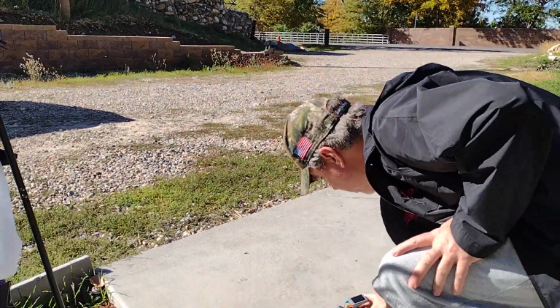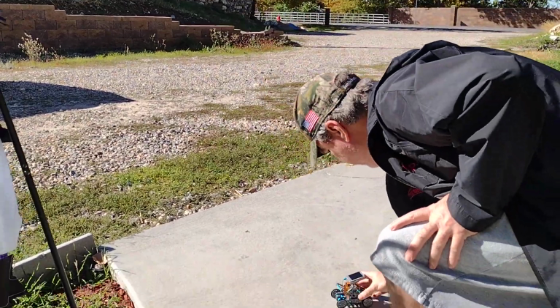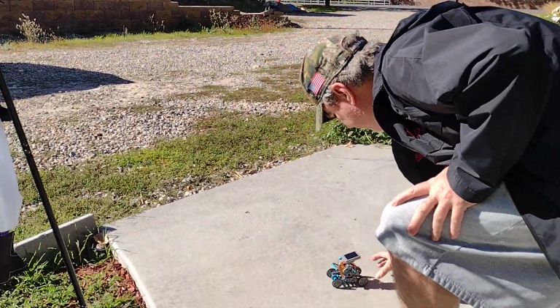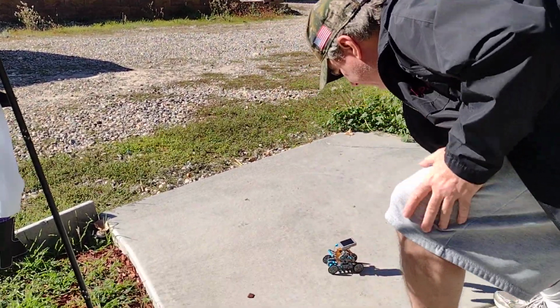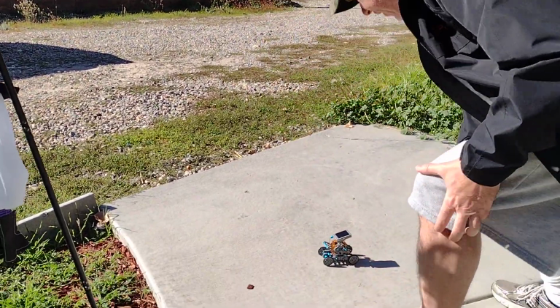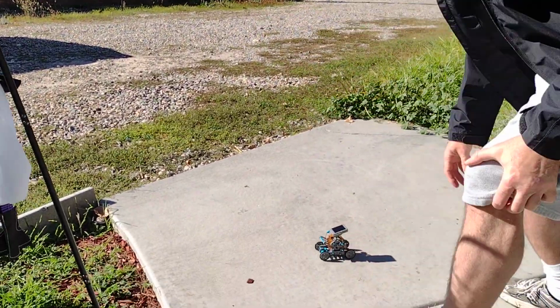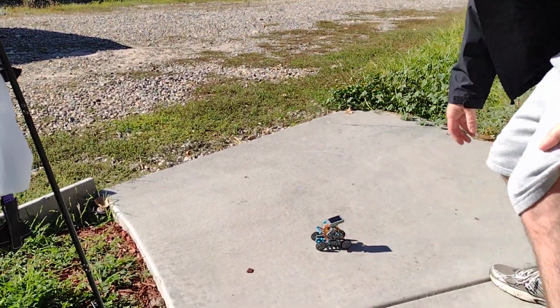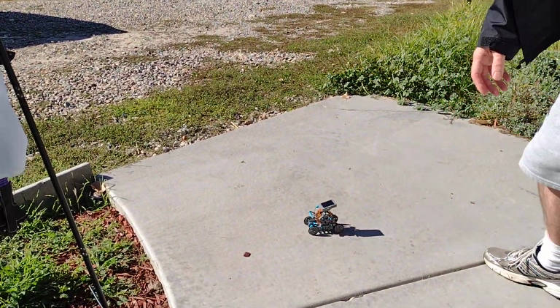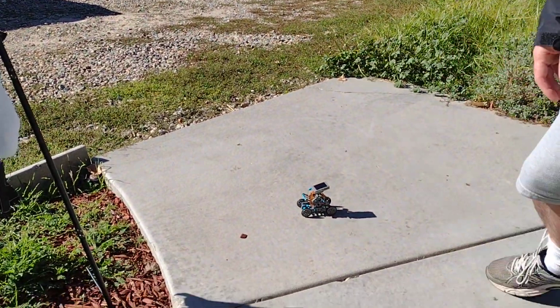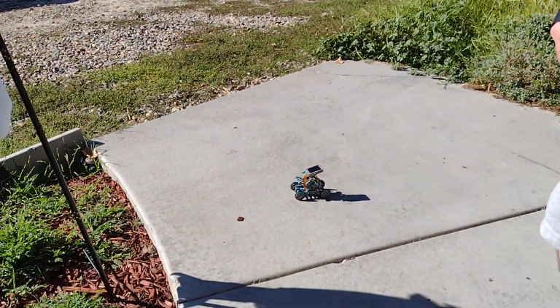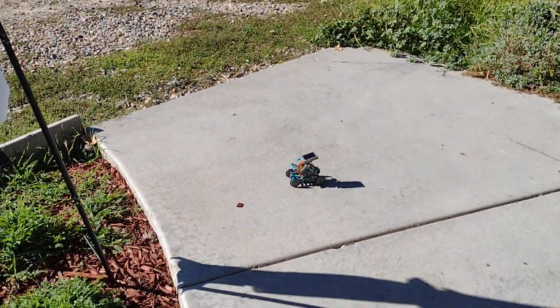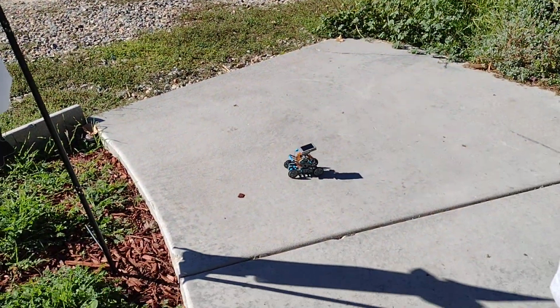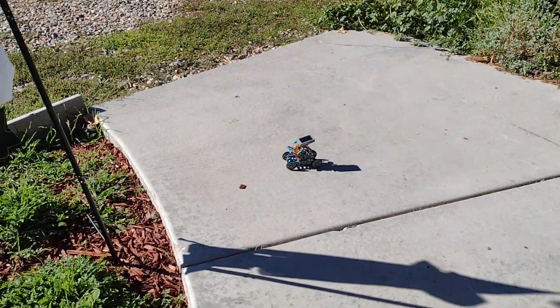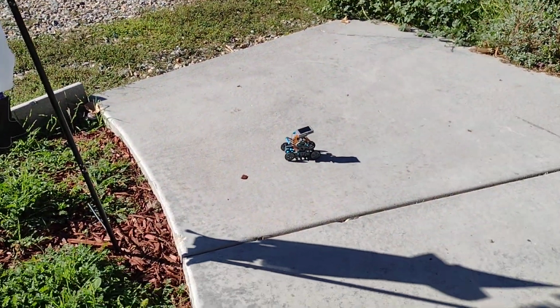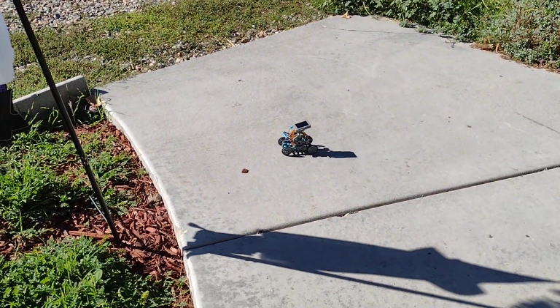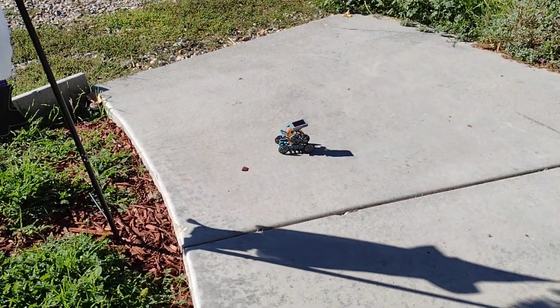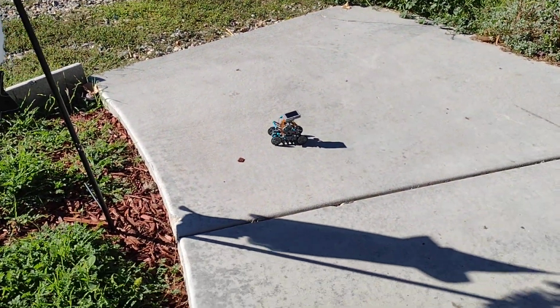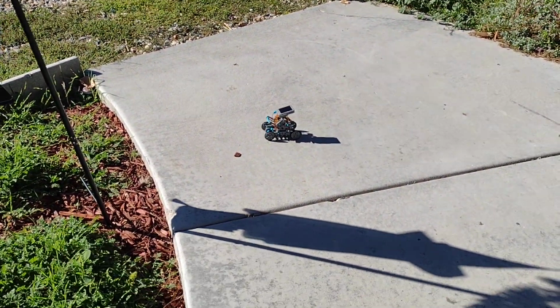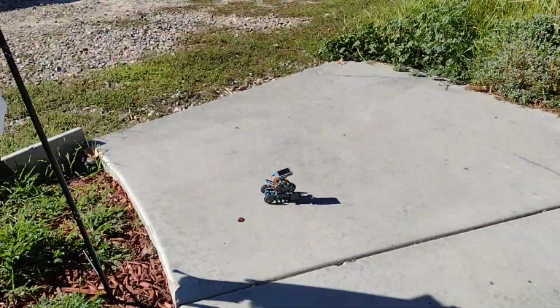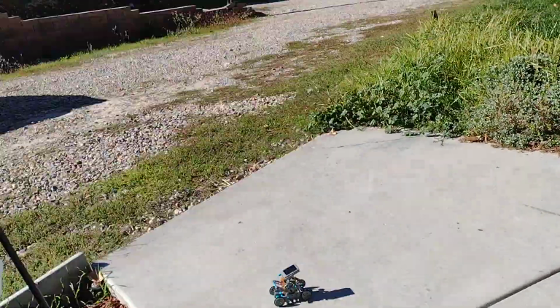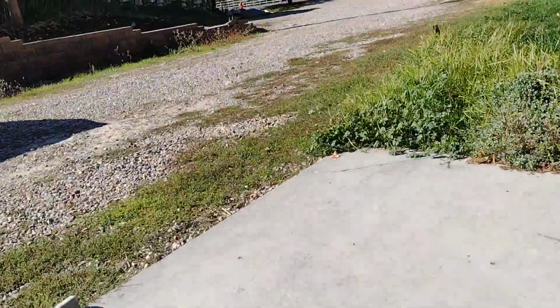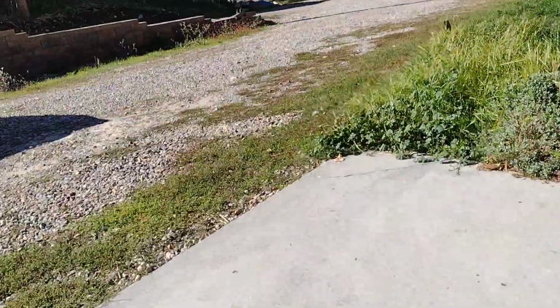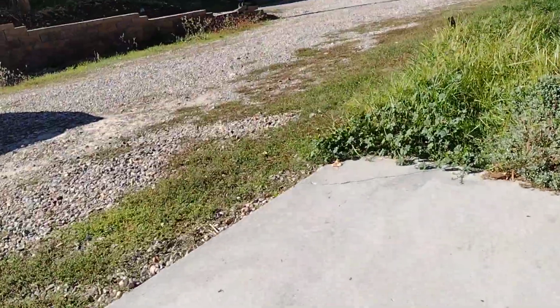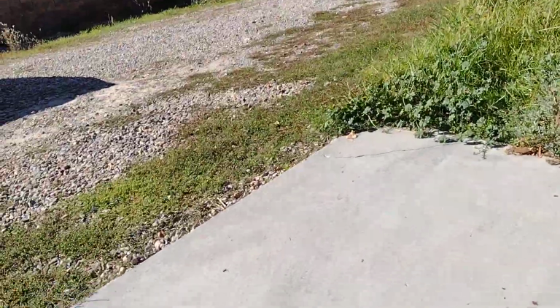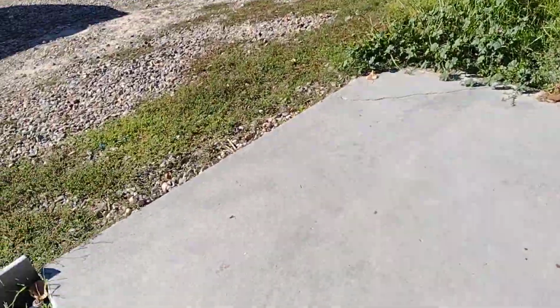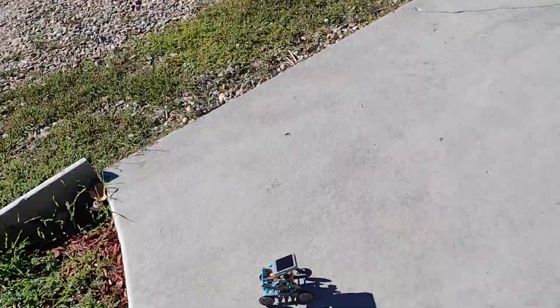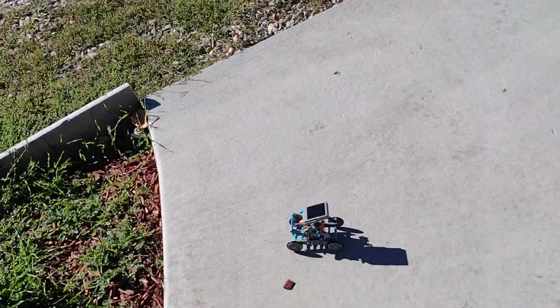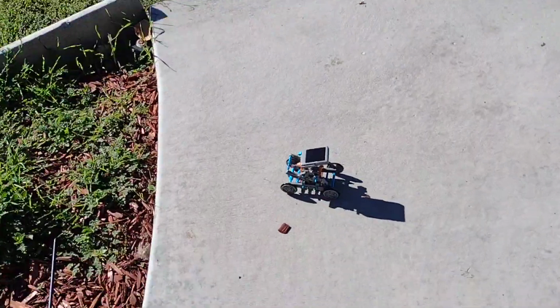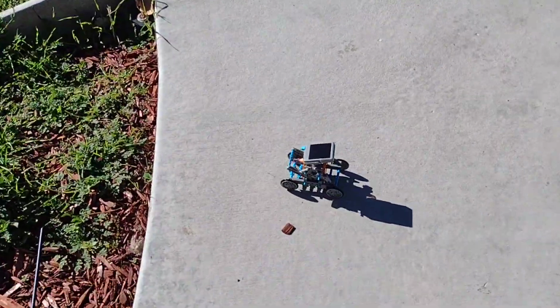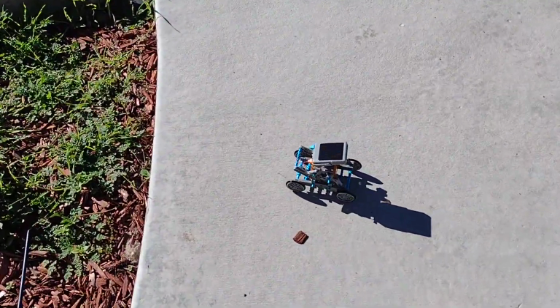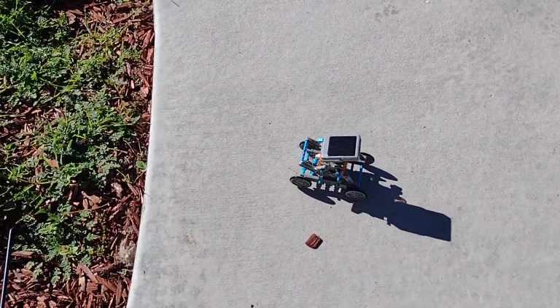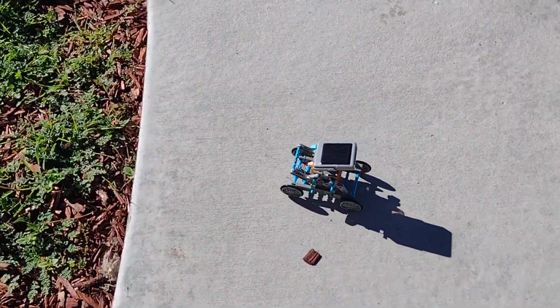It's moving! You see that? Would you look at that? Awesome, huh?